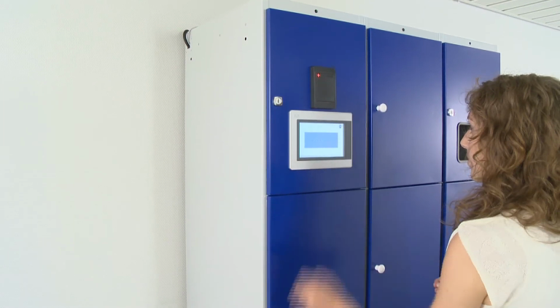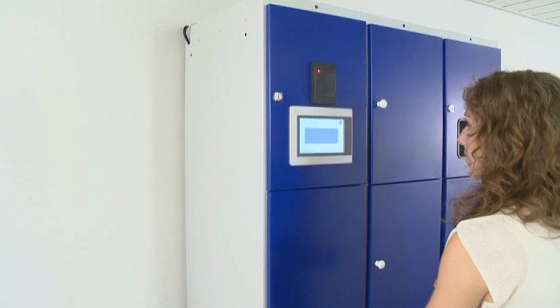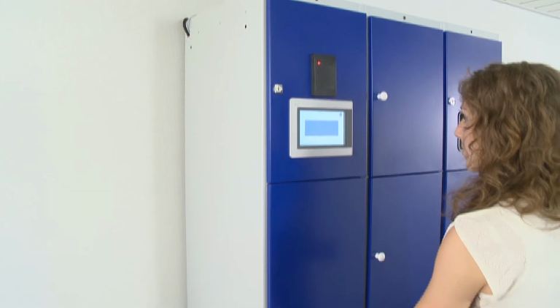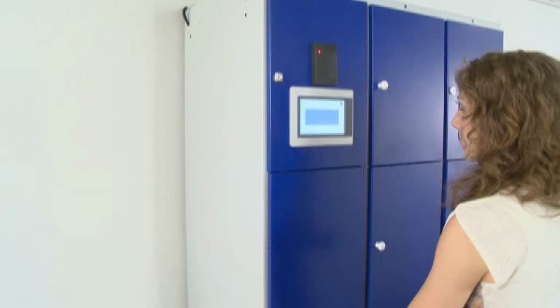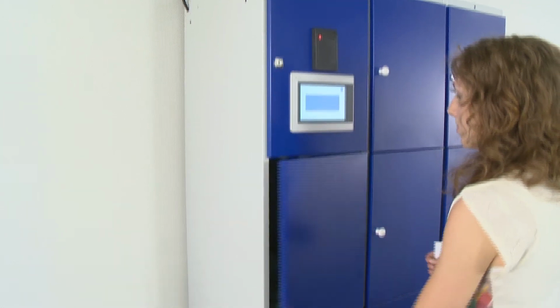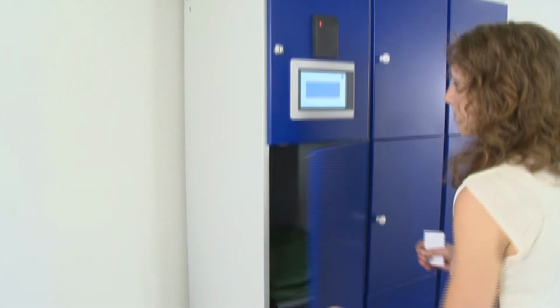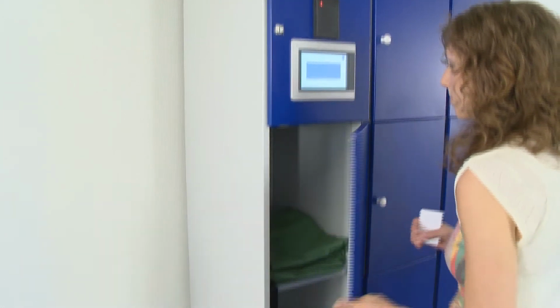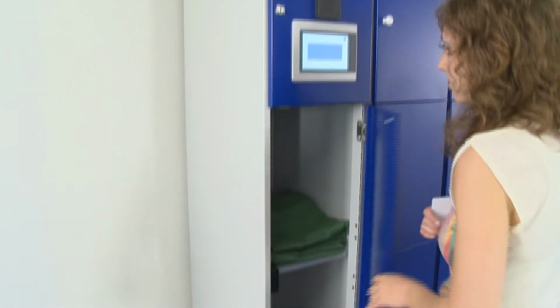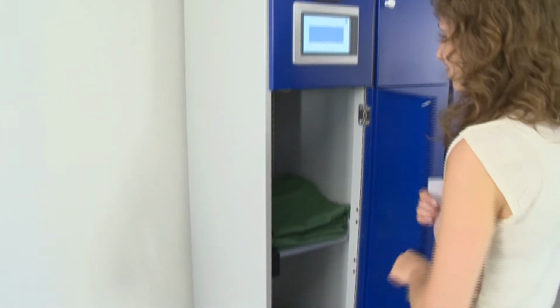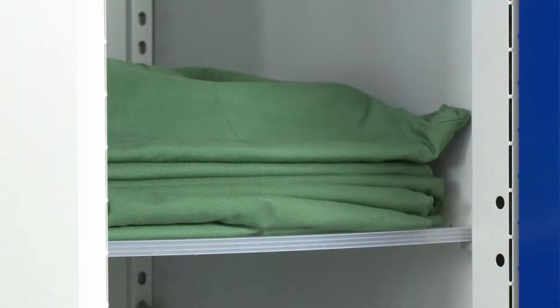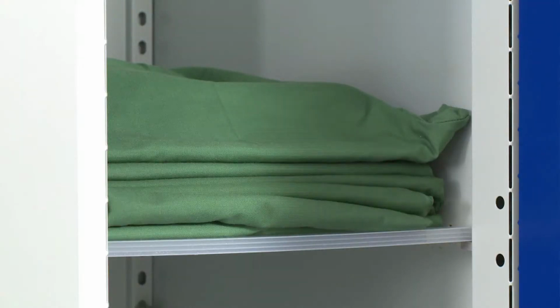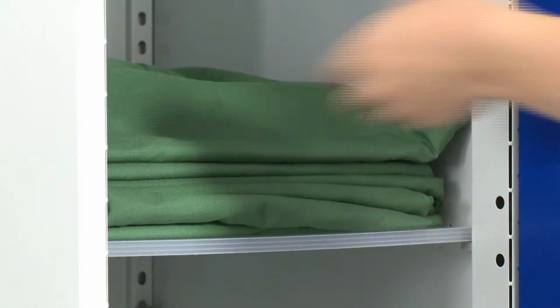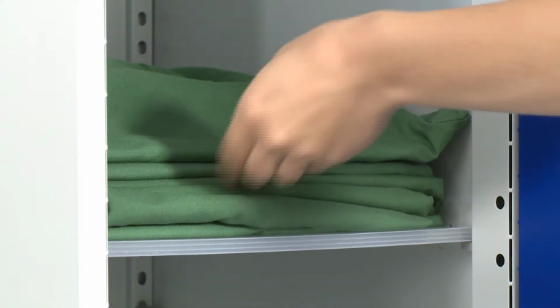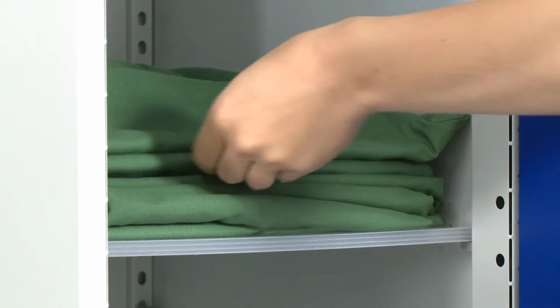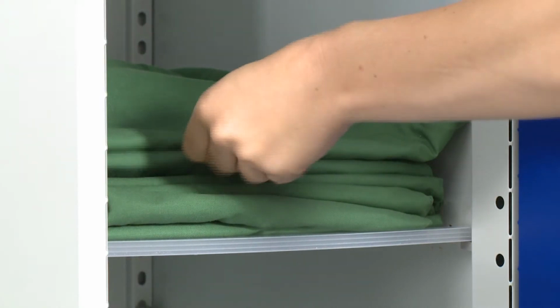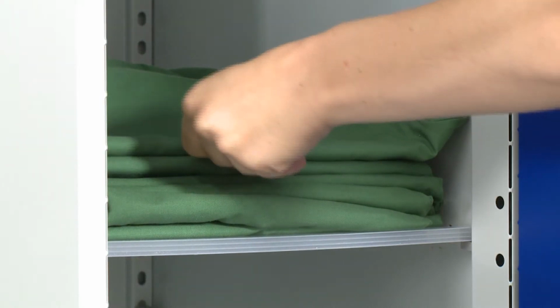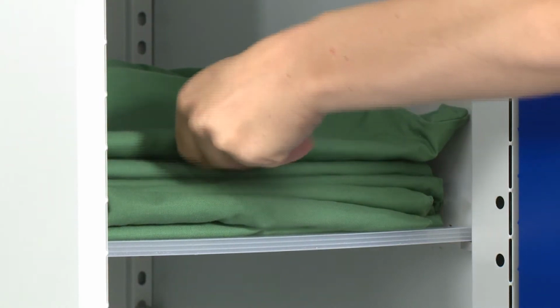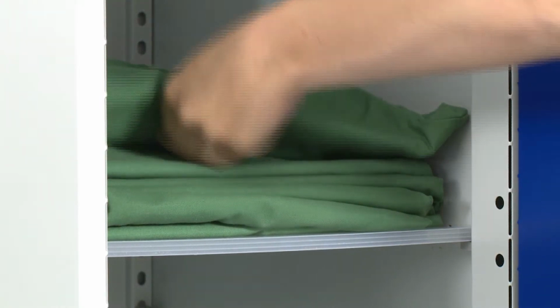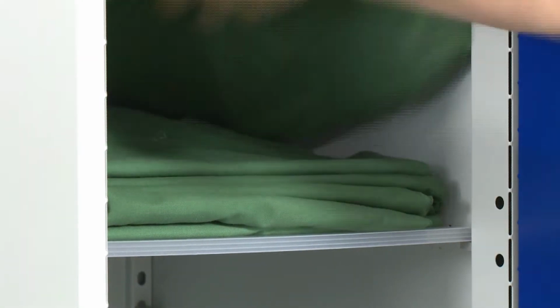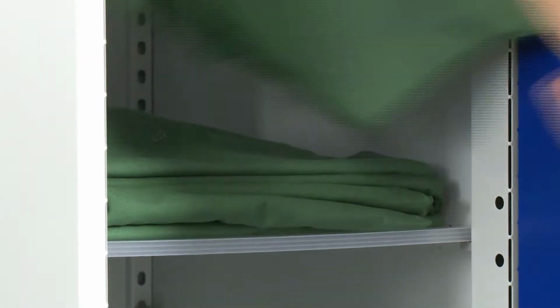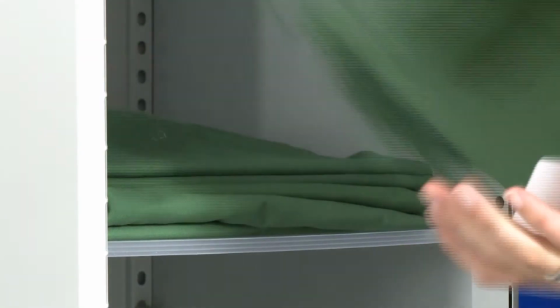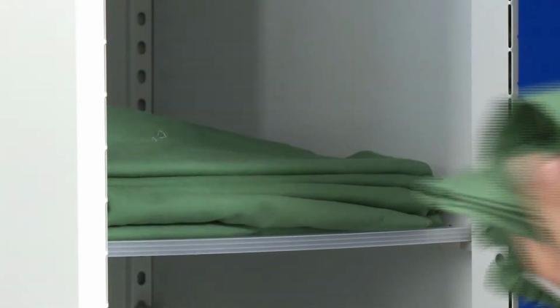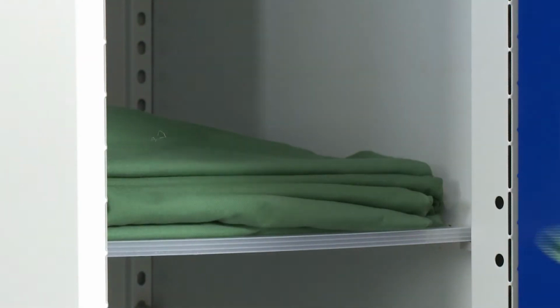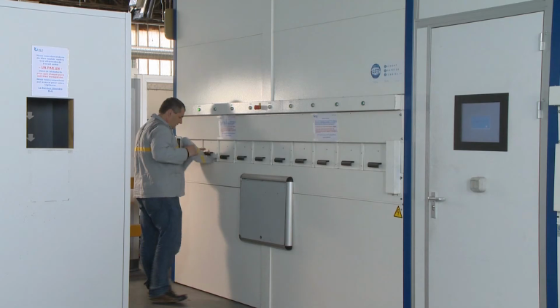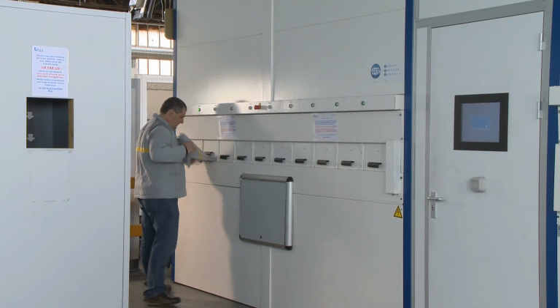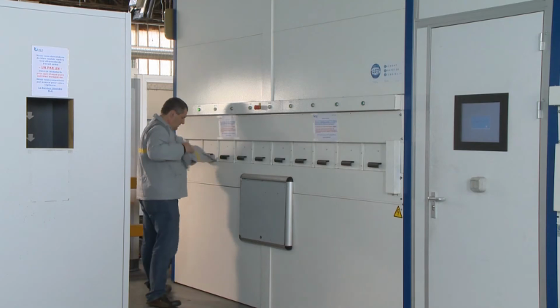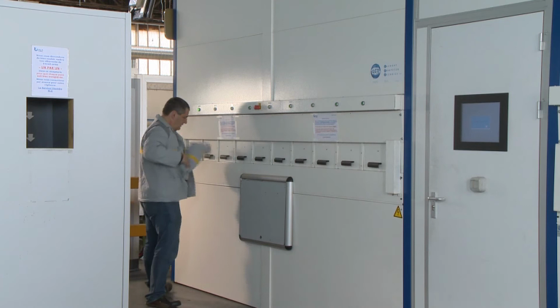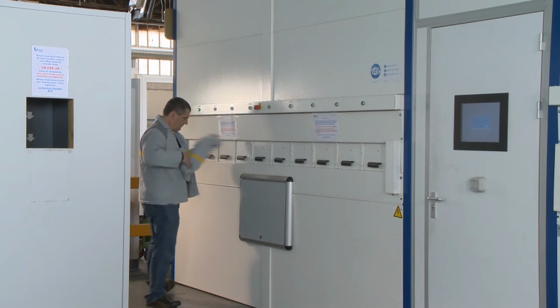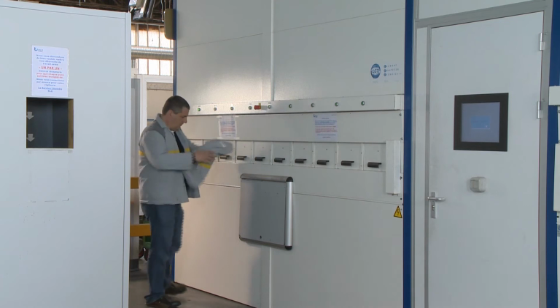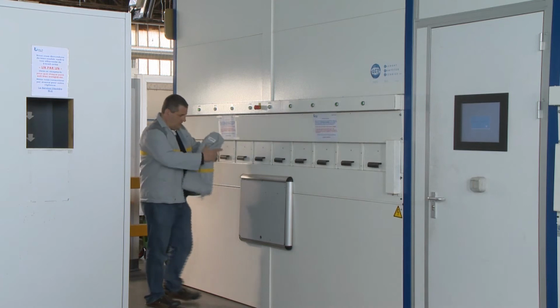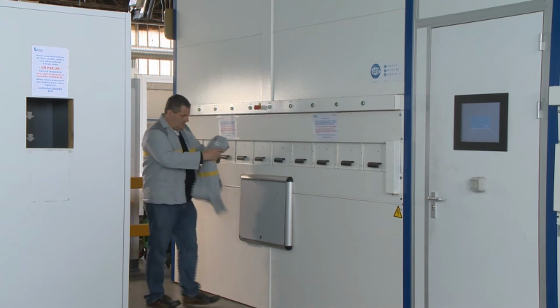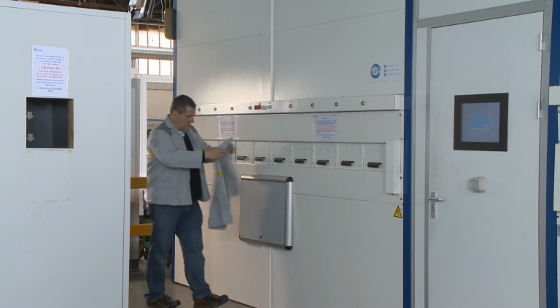The system is perfect for use in, for example, nursing homes, old people's homes, OR departments, as well as in industry.